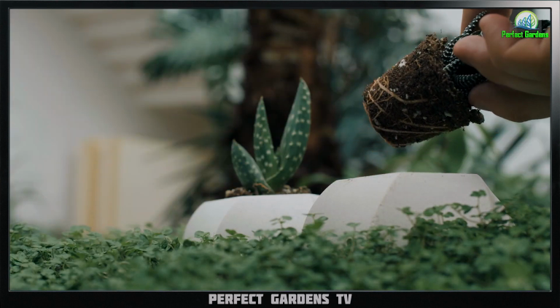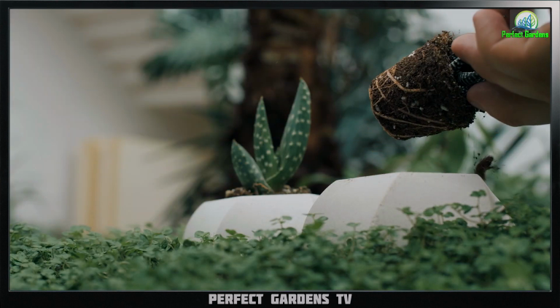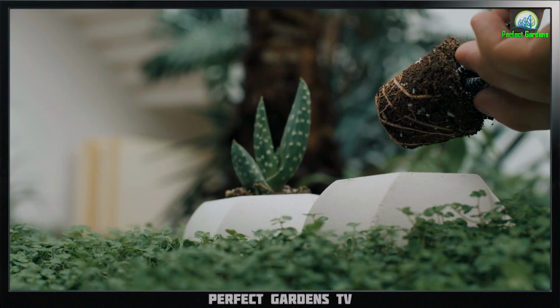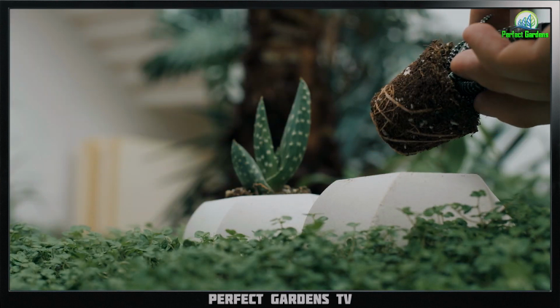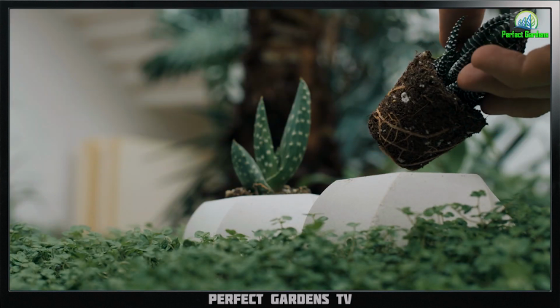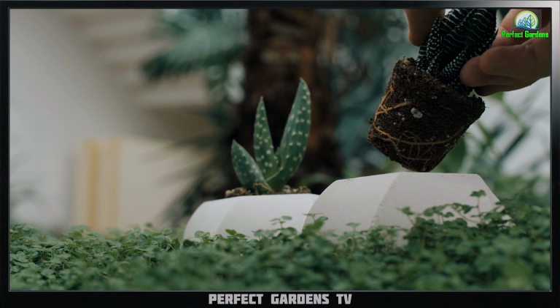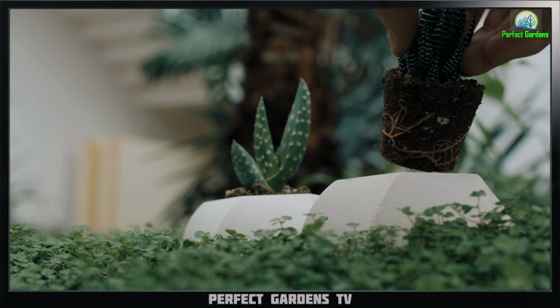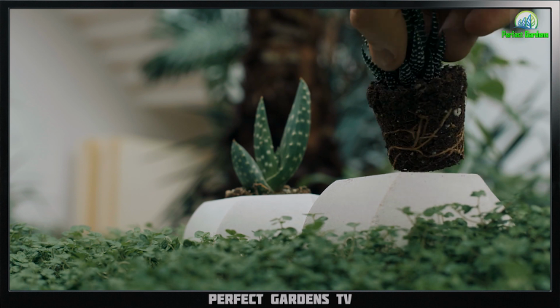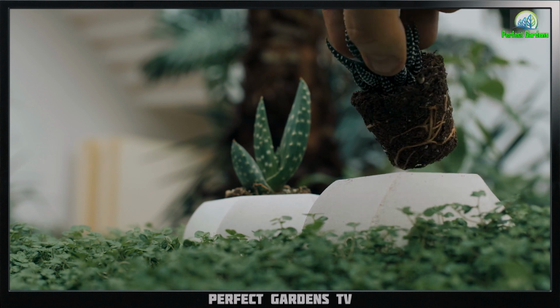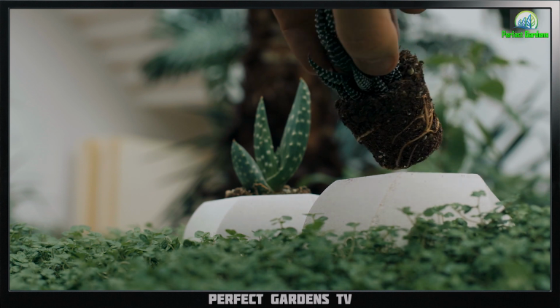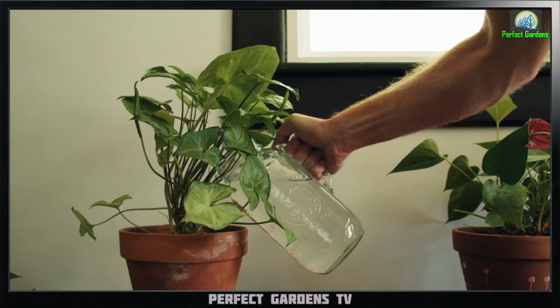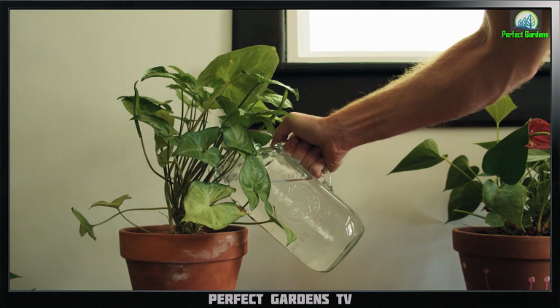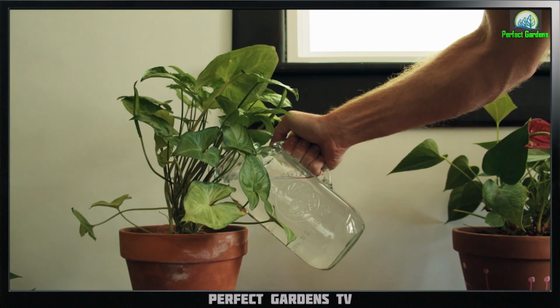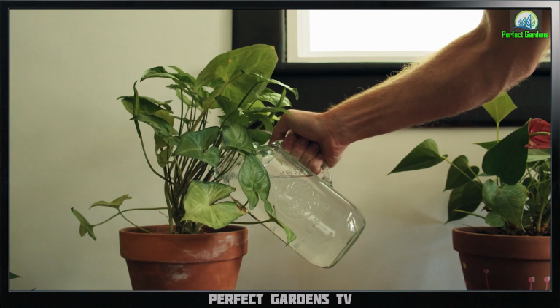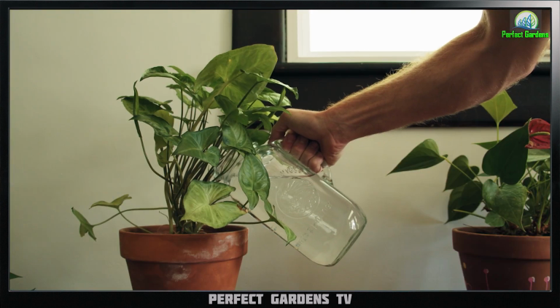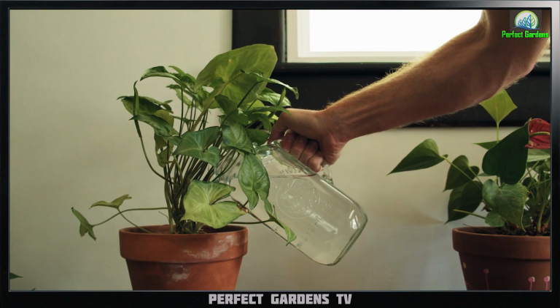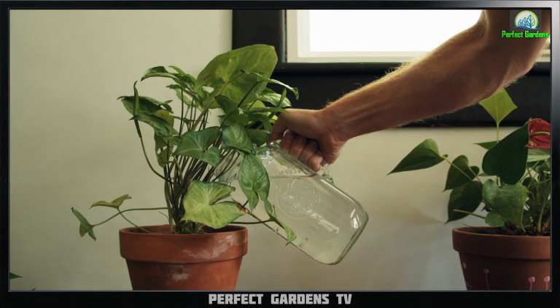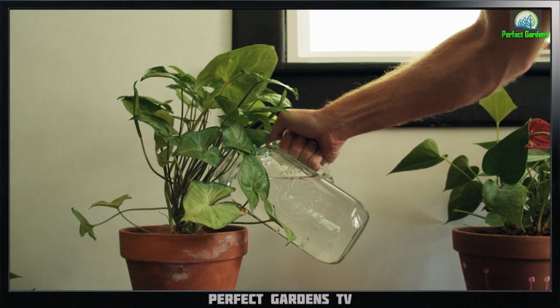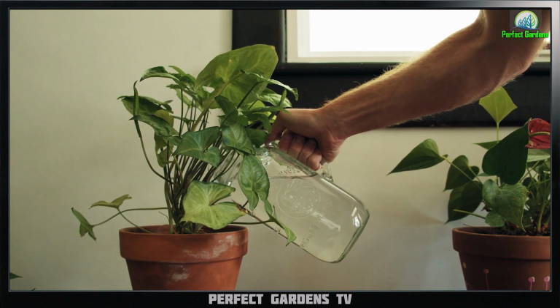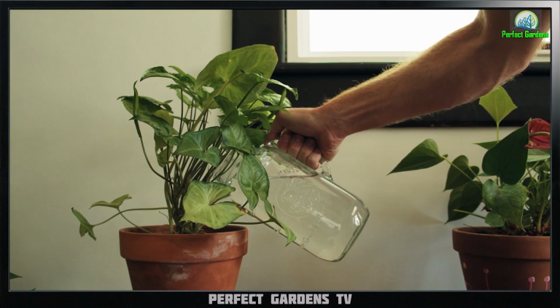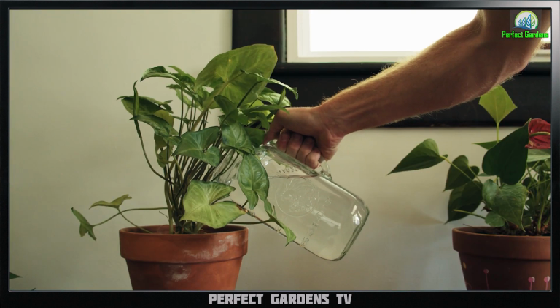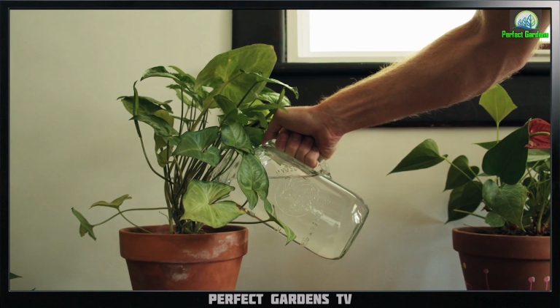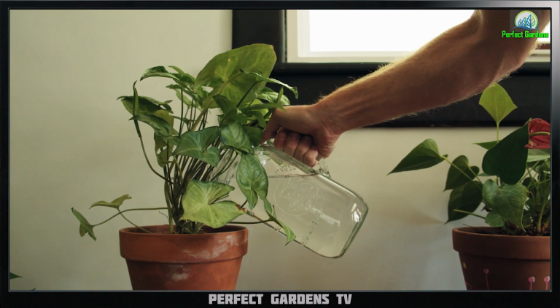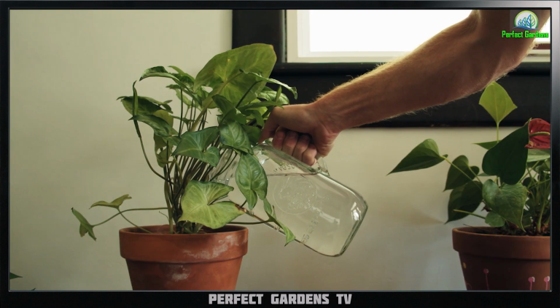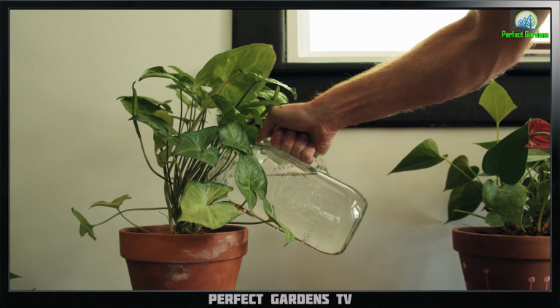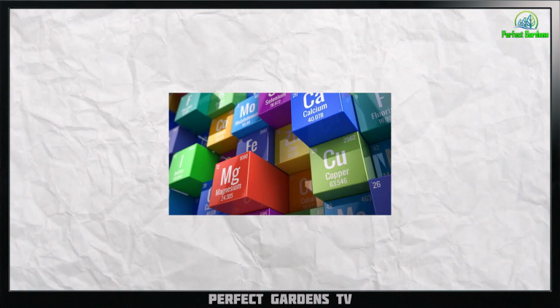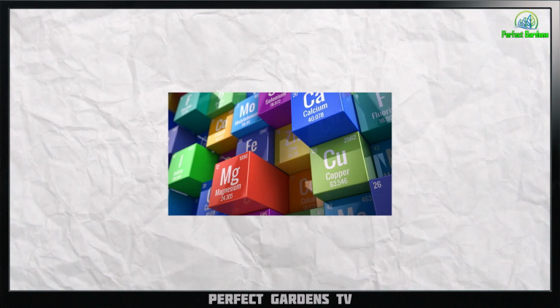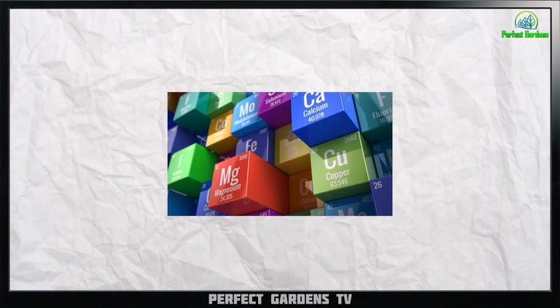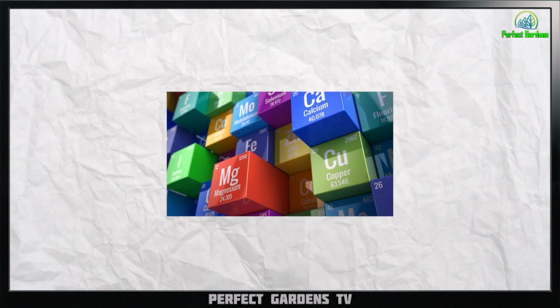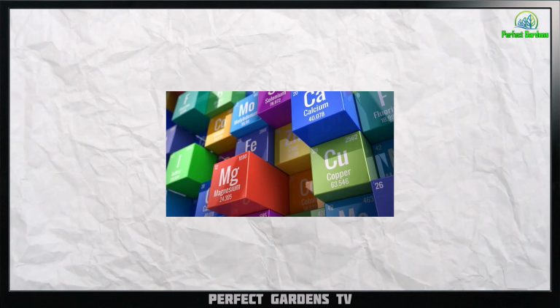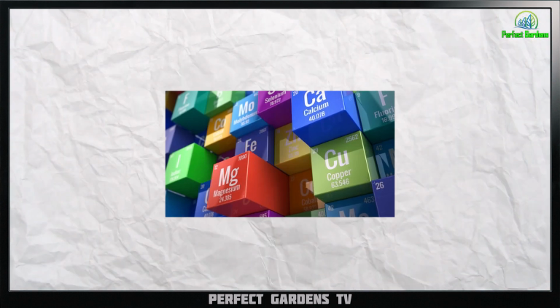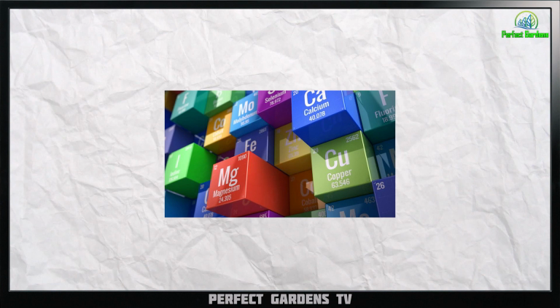To avoid fertilization and produce seedless buds, cultivators often use techniques such as removing male plants before they have a chance to fertilize the females, or growing feminized seeds which only produce female plants.